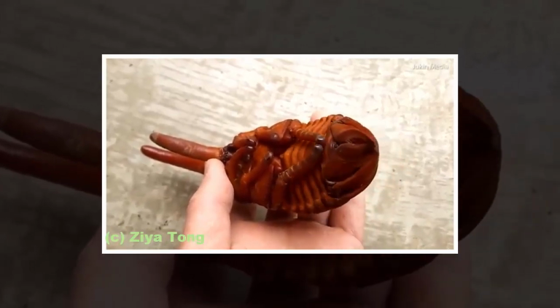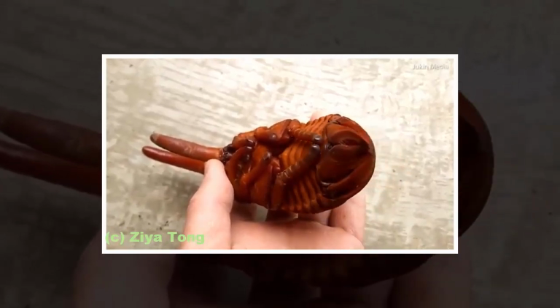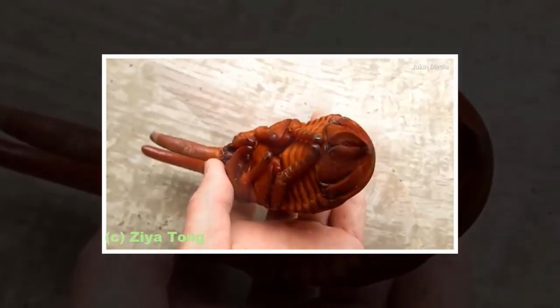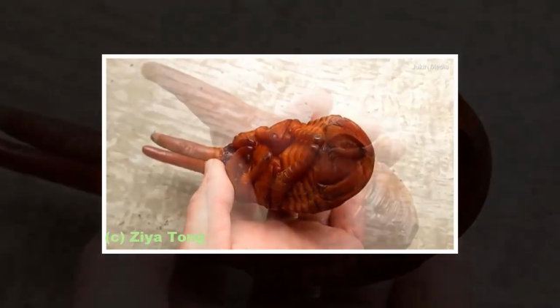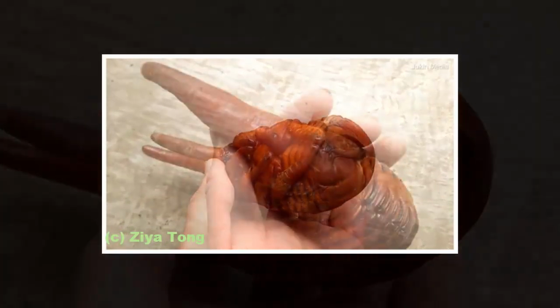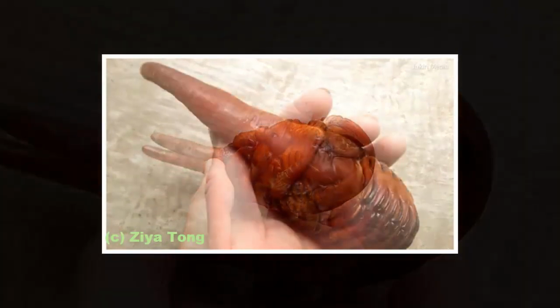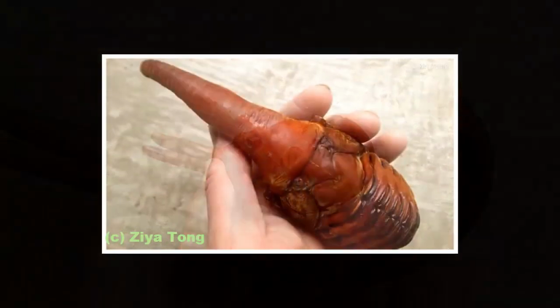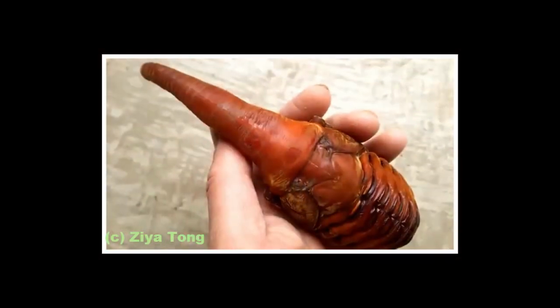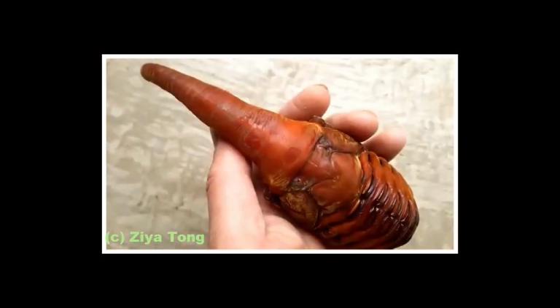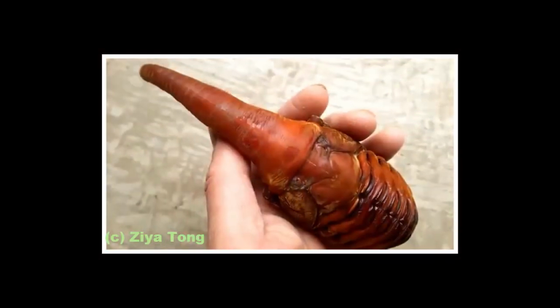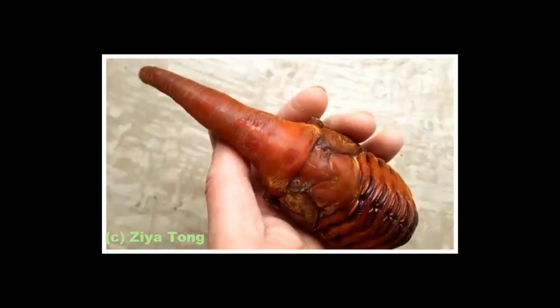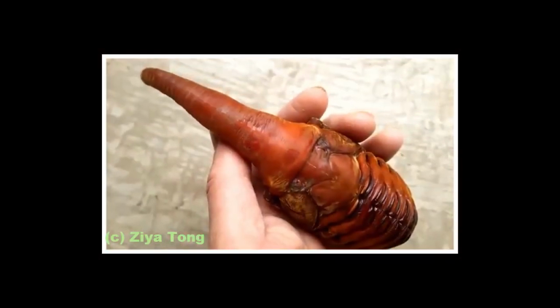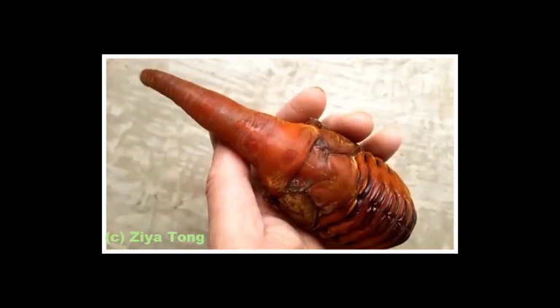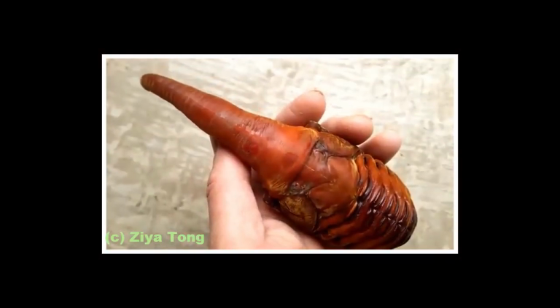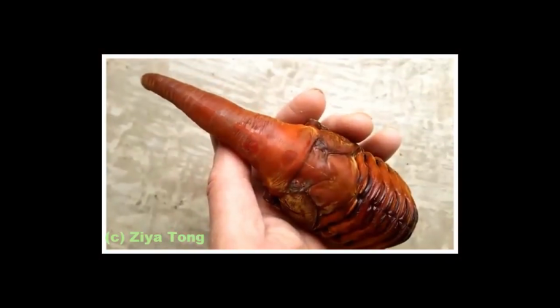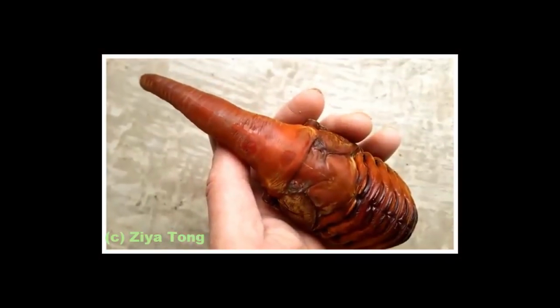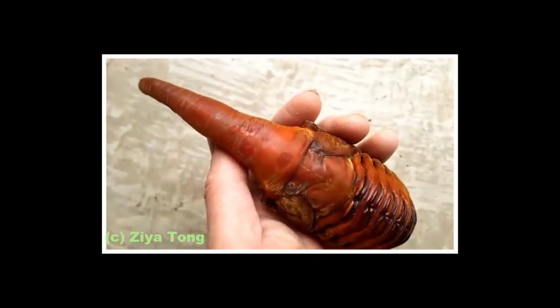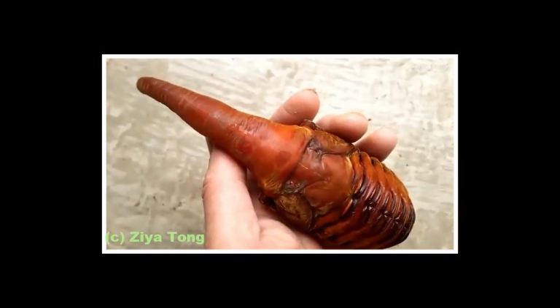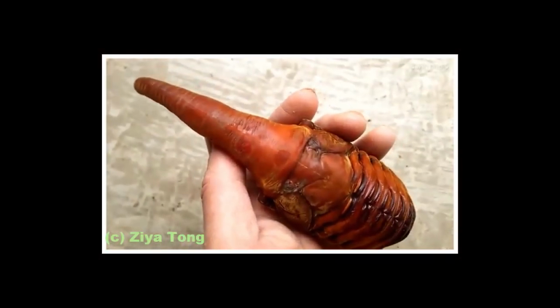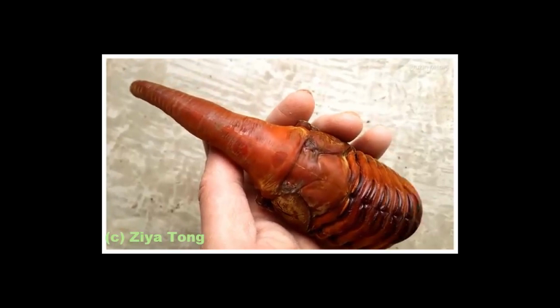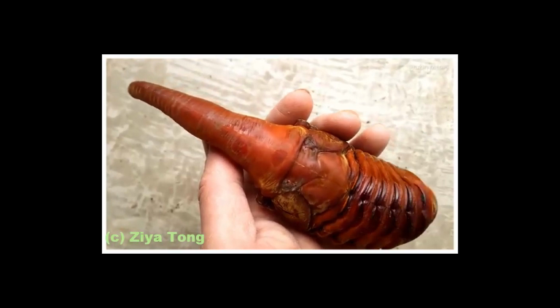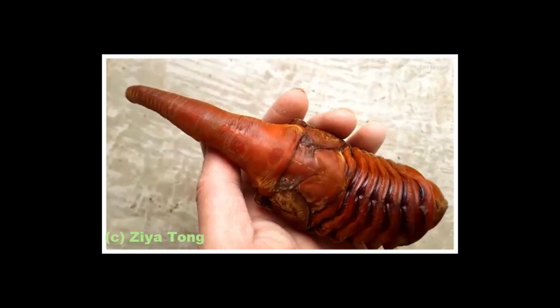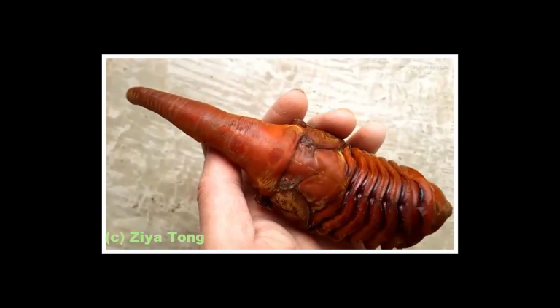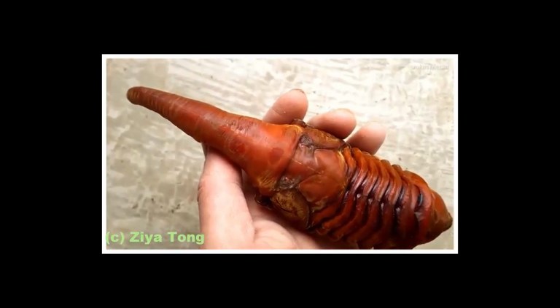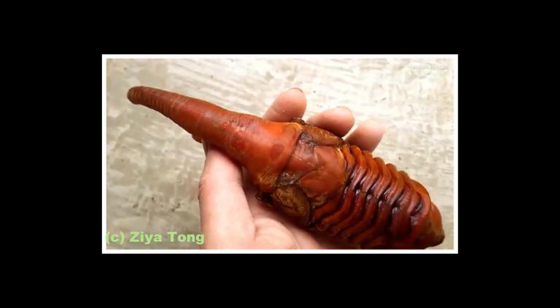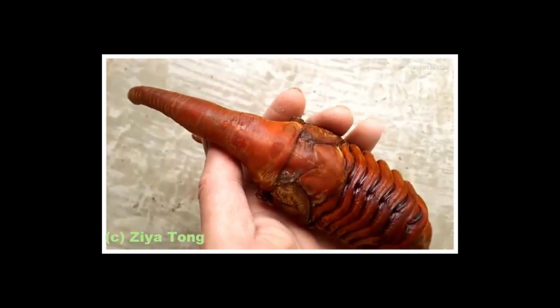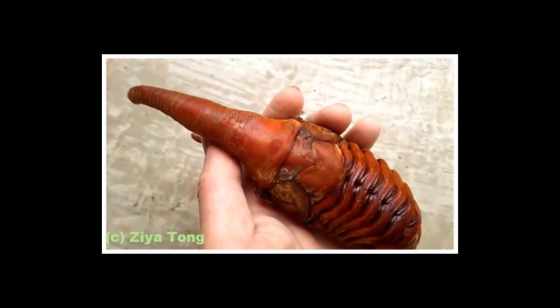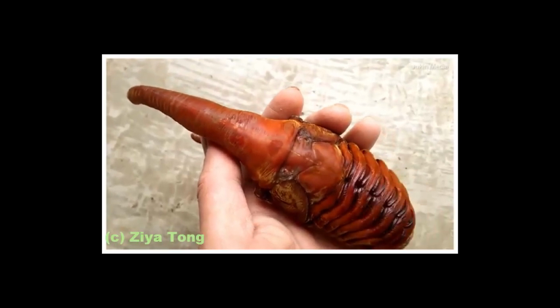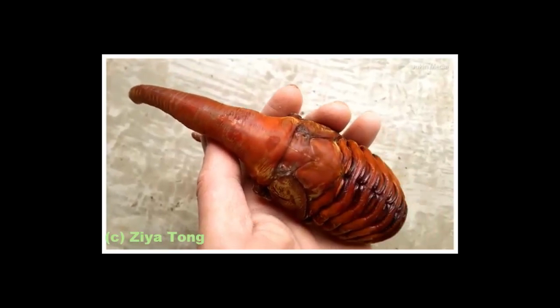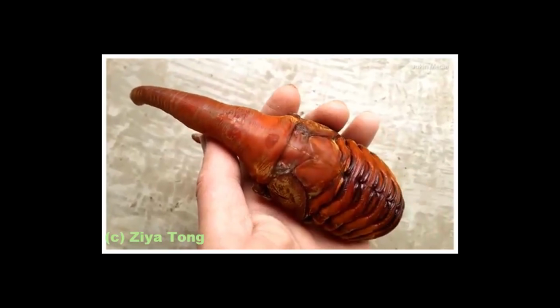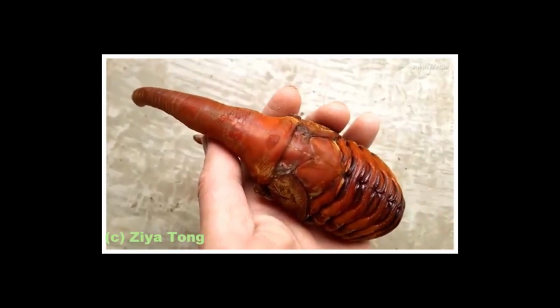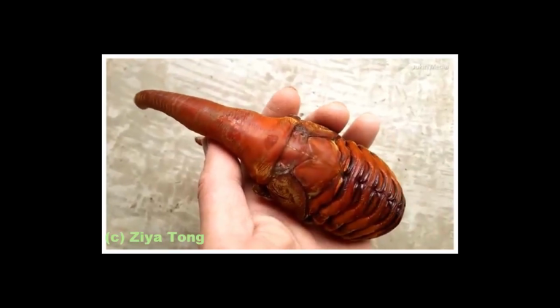Hercules beetles can be found roaming rainforests in southern Mexico south to Bolivia, and in the Lesser Antilles.